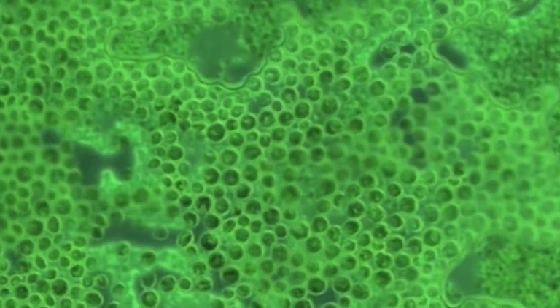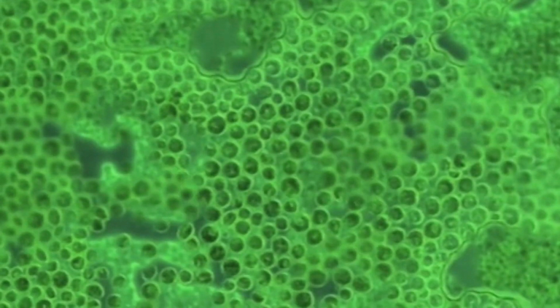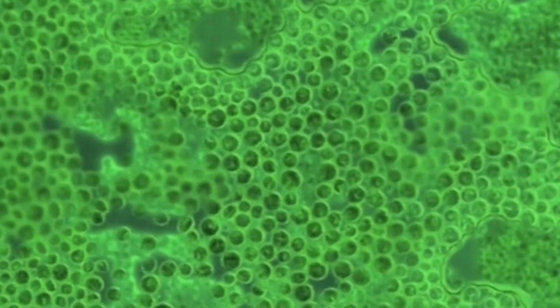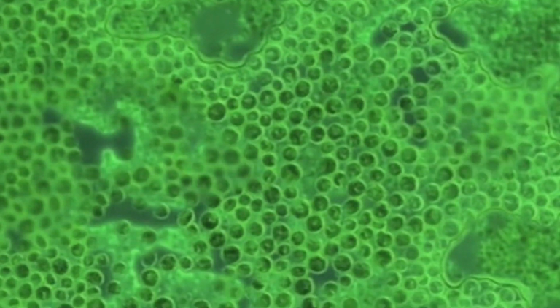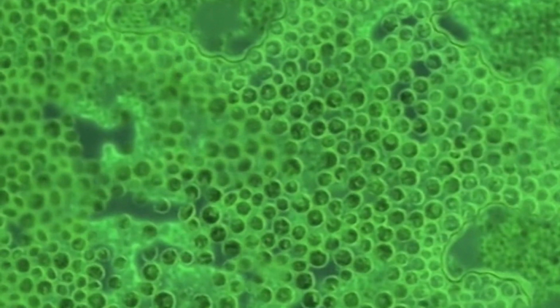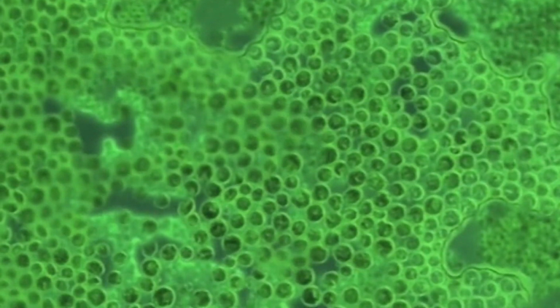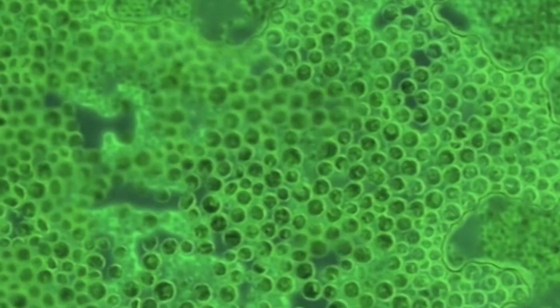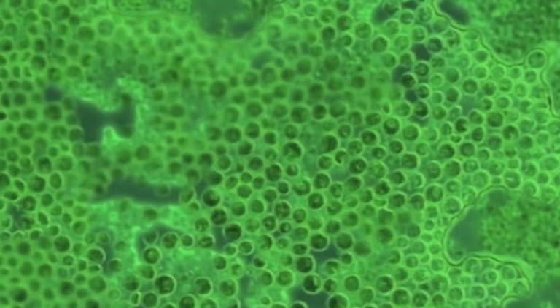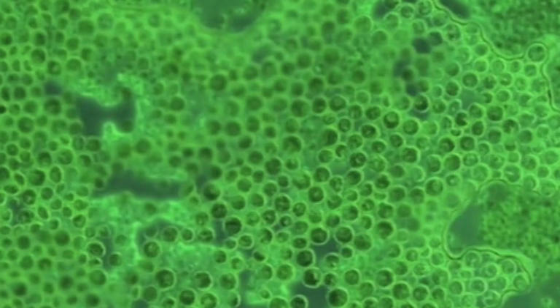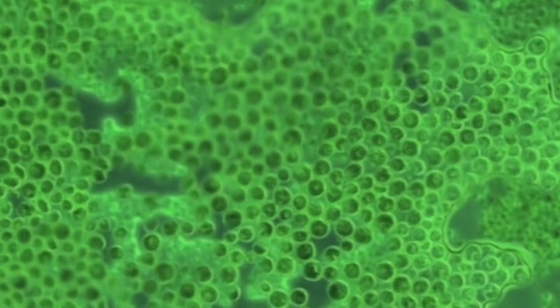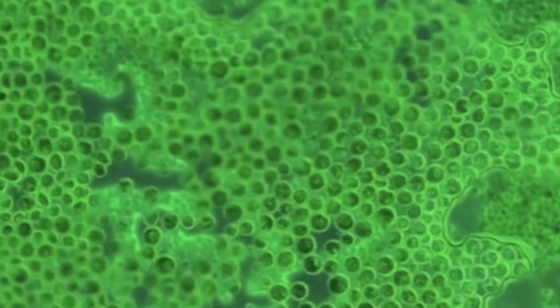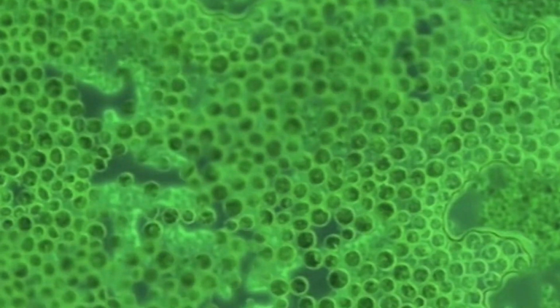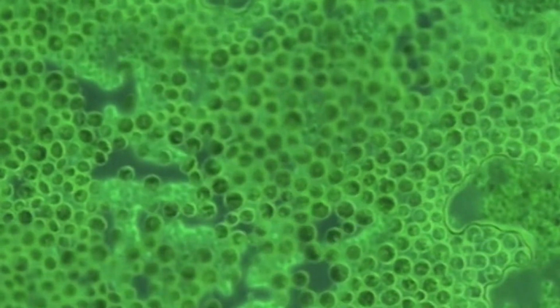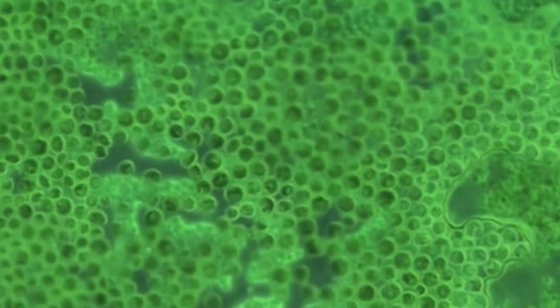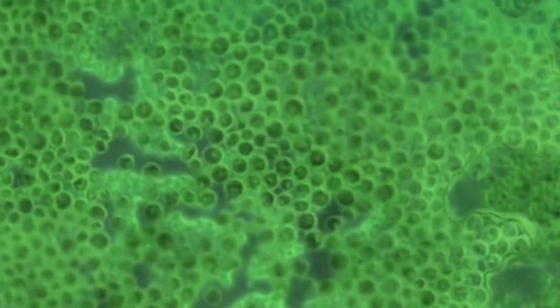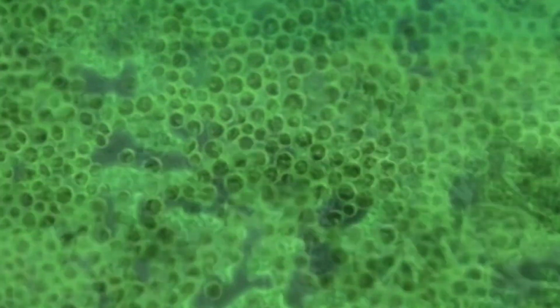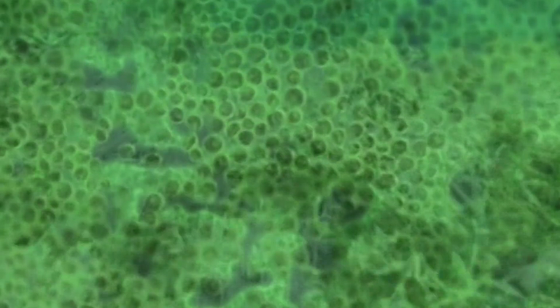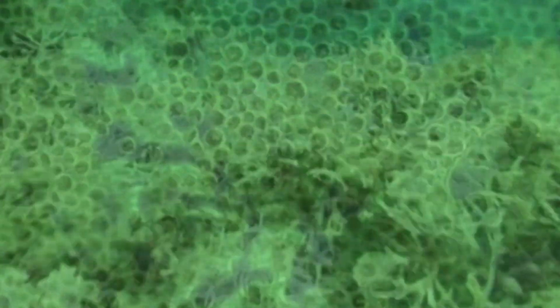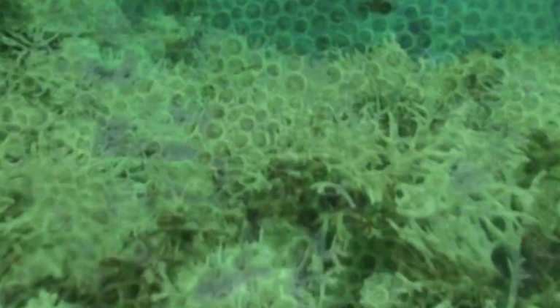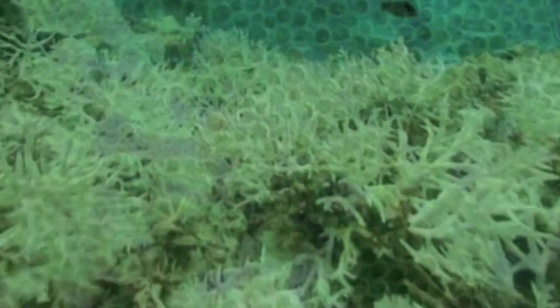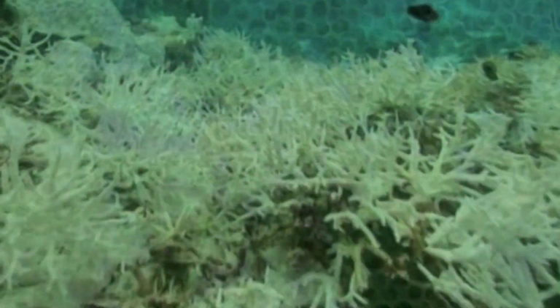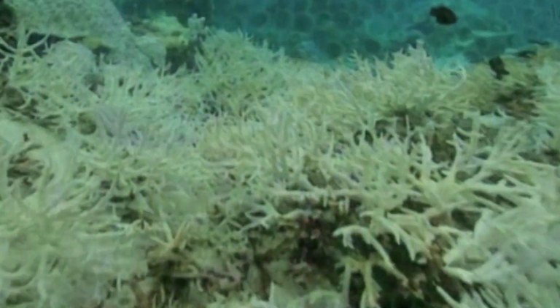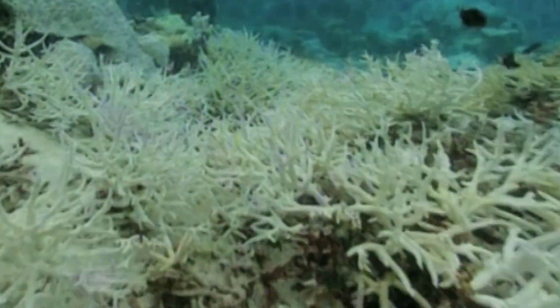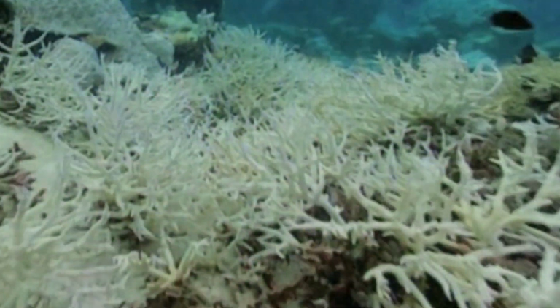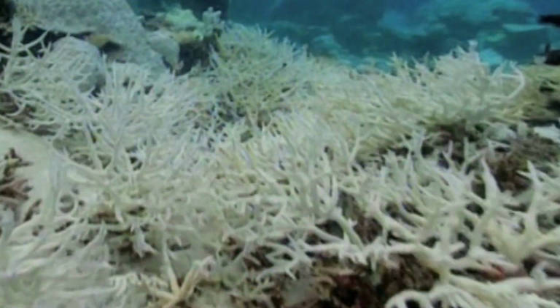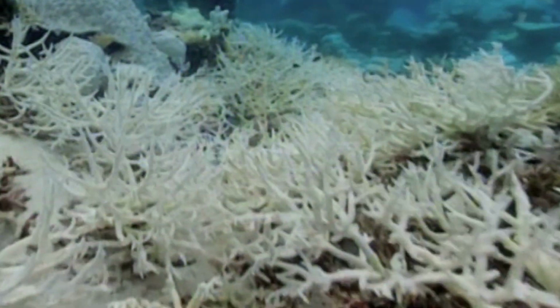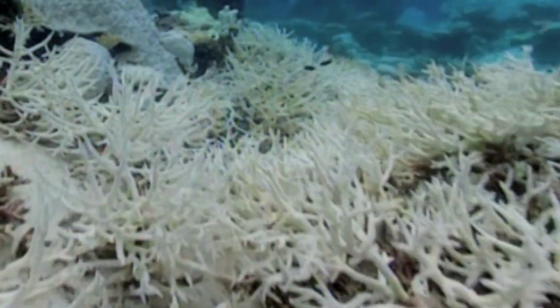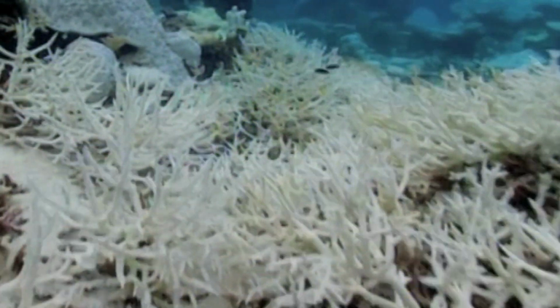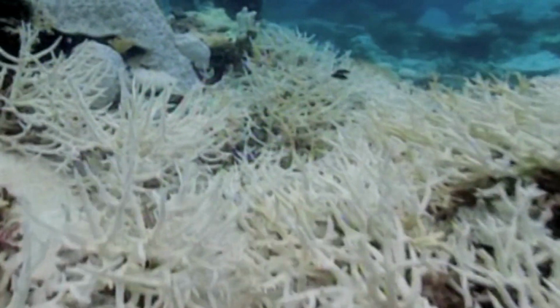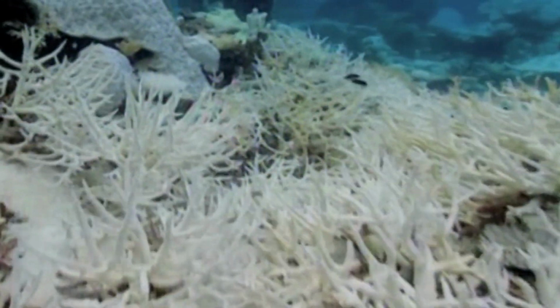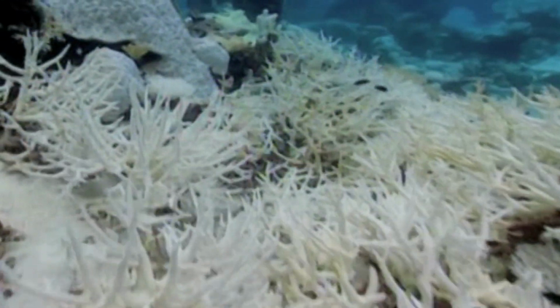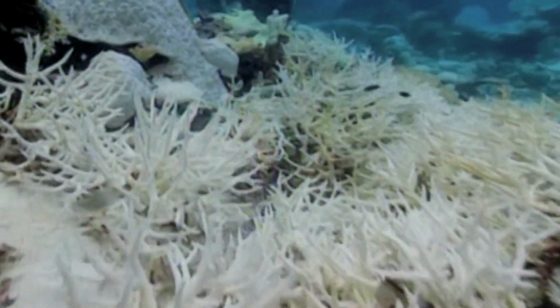With the absence of algae, the coral becomes bleached, resulting in a ghost-like barren white landscape.